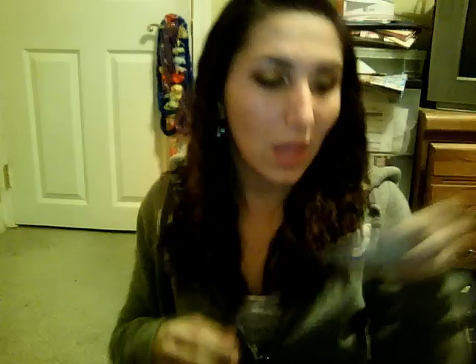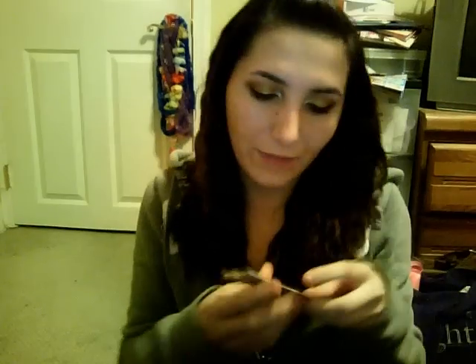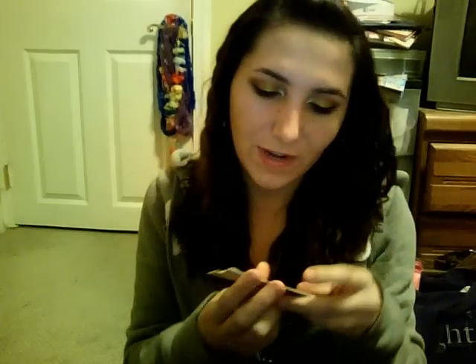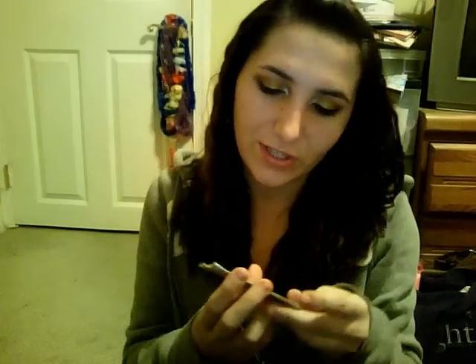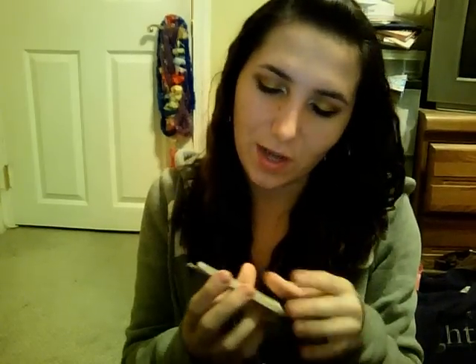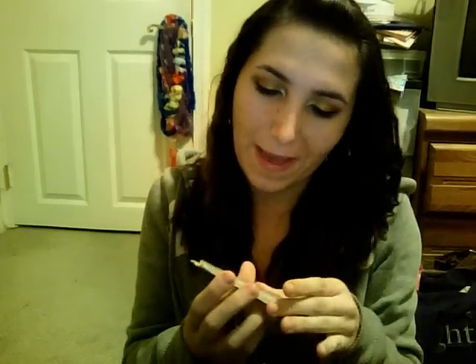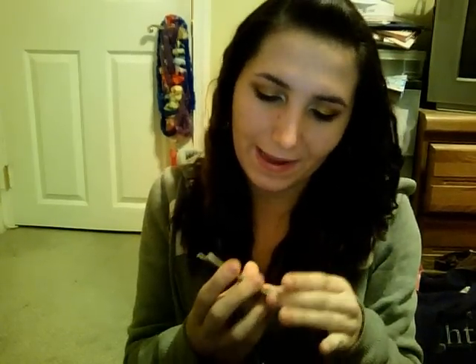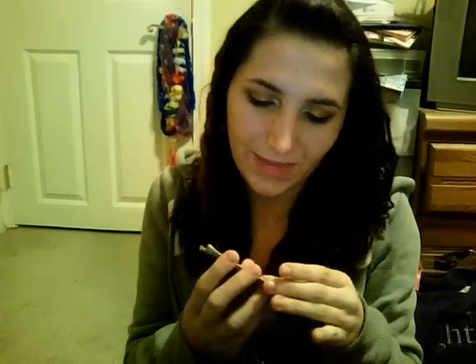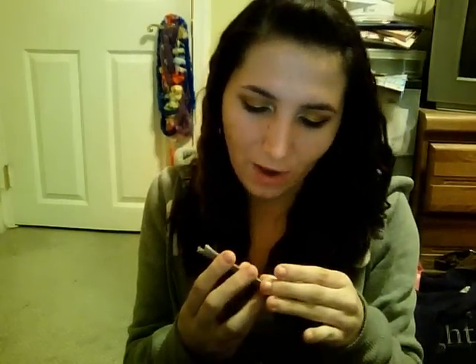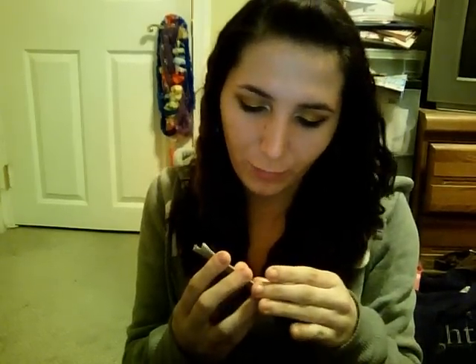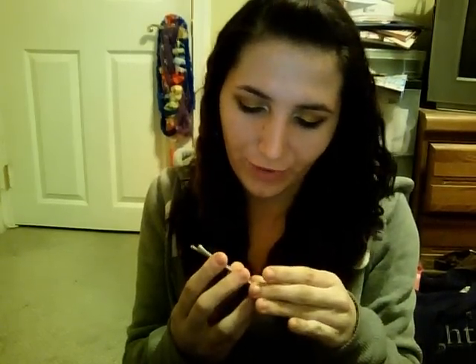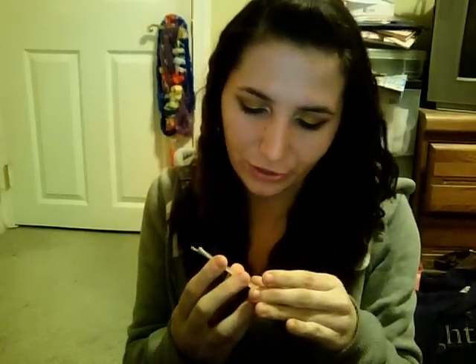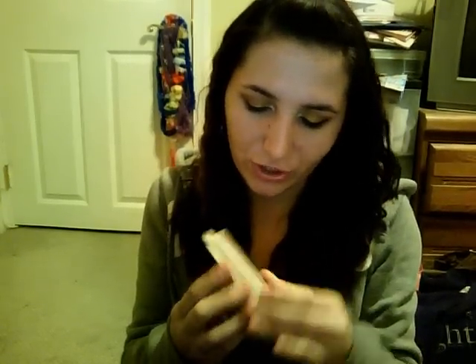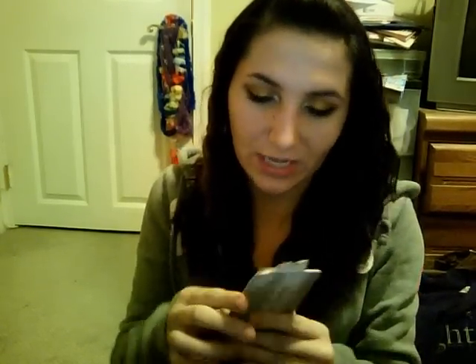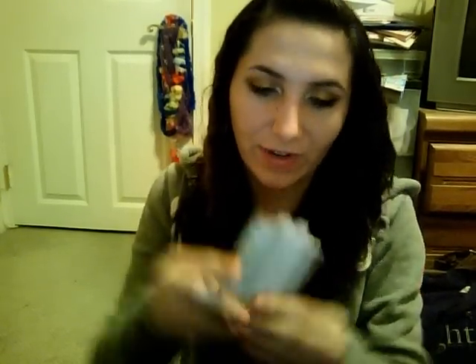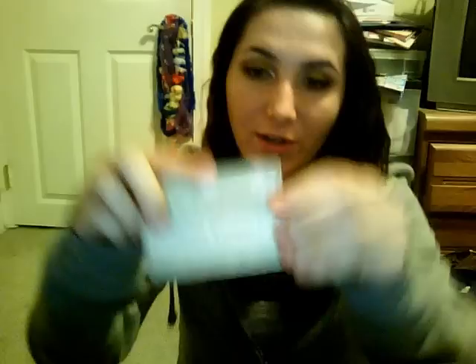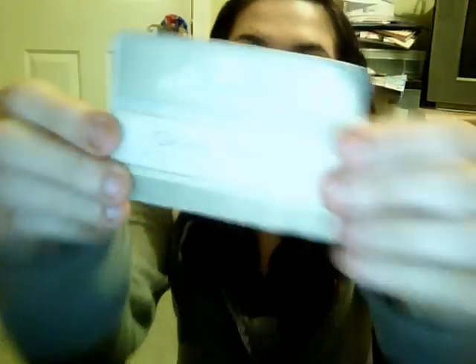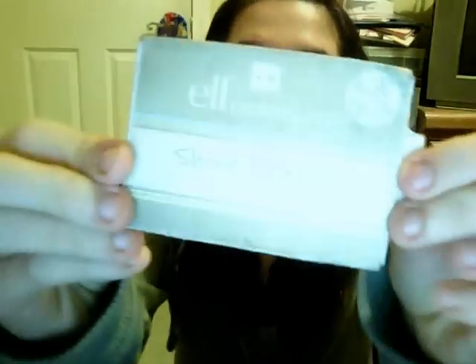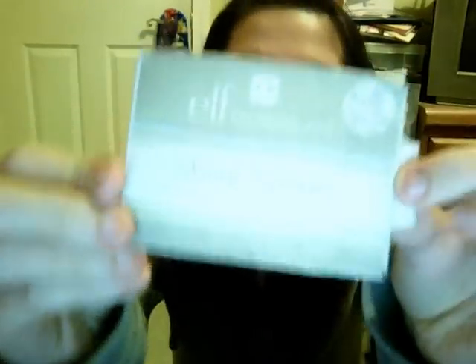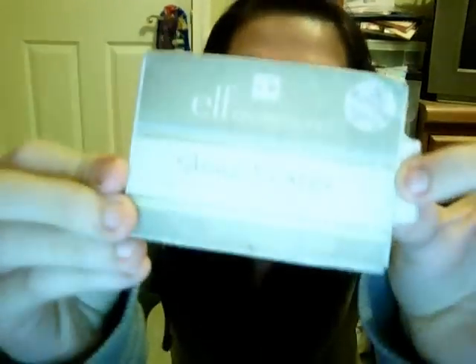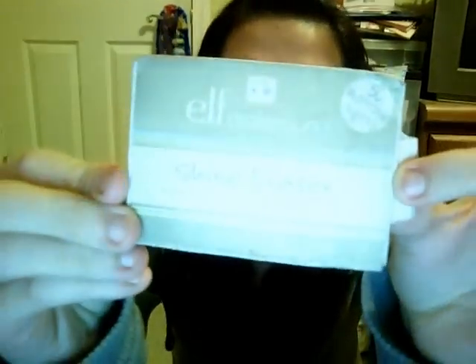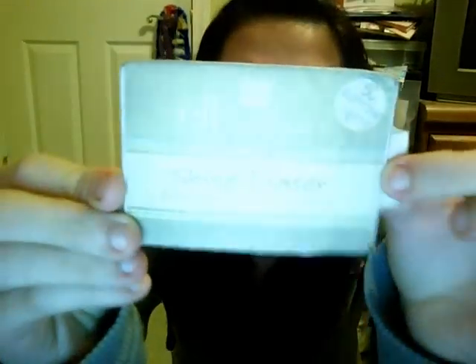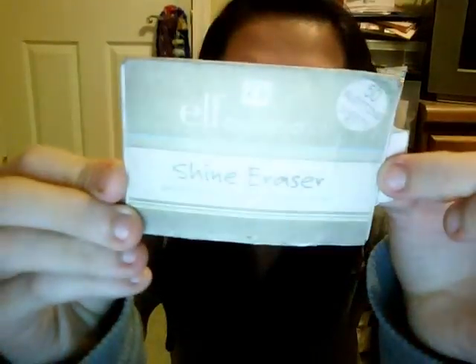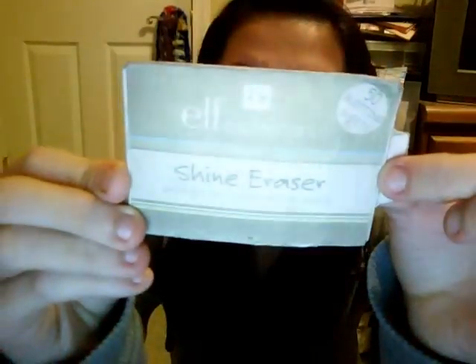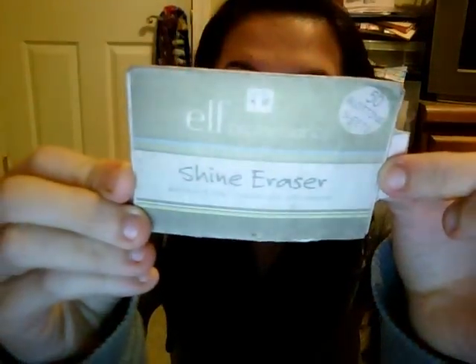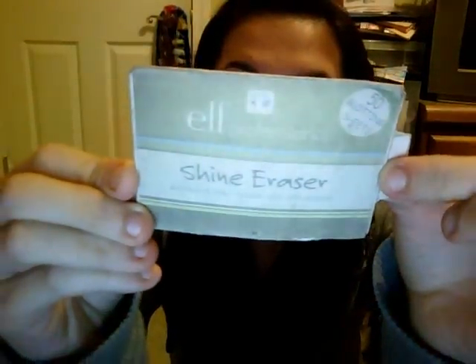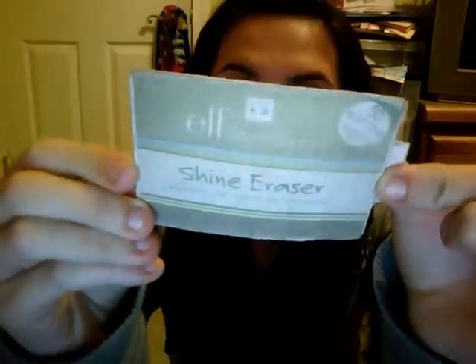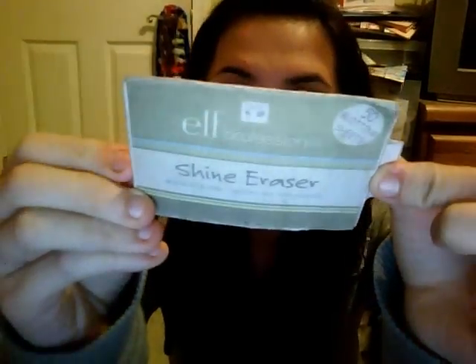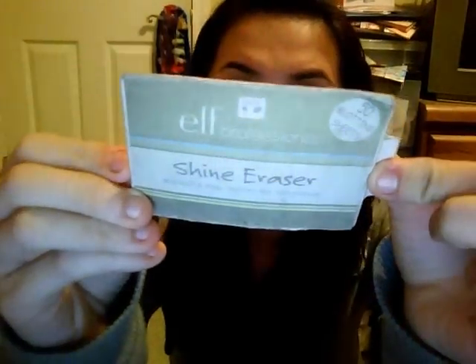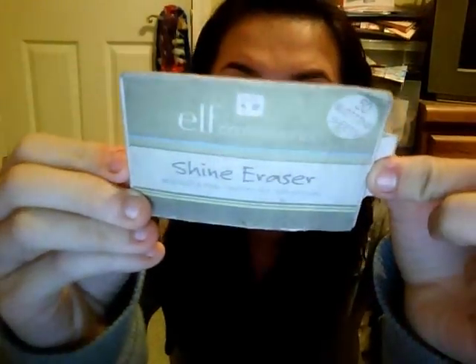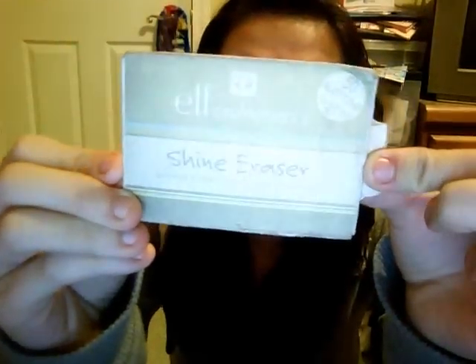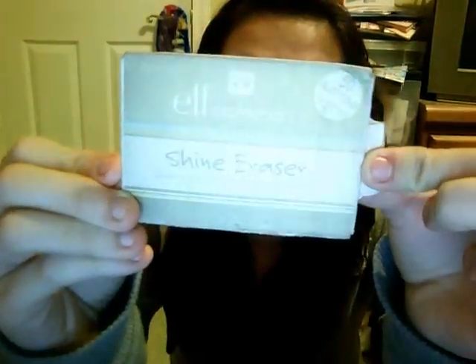I finished a pack of the Elf Professional Shiny Racers blotting sheets — that came with 50 and was only a dollar.